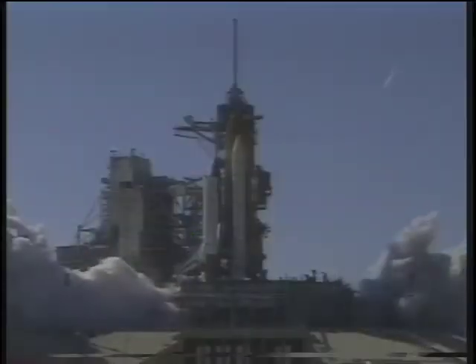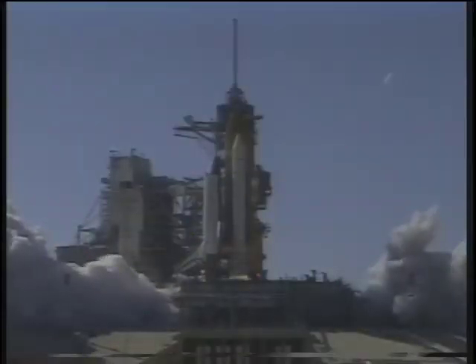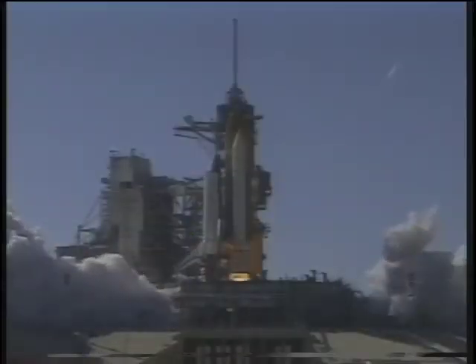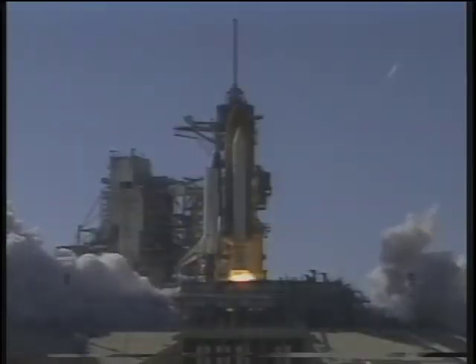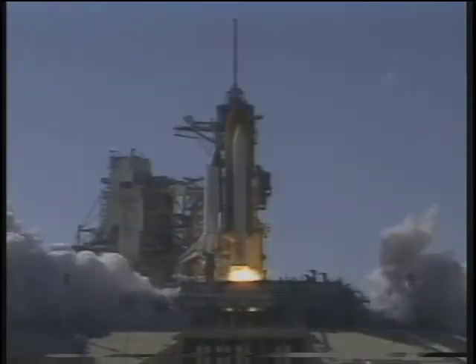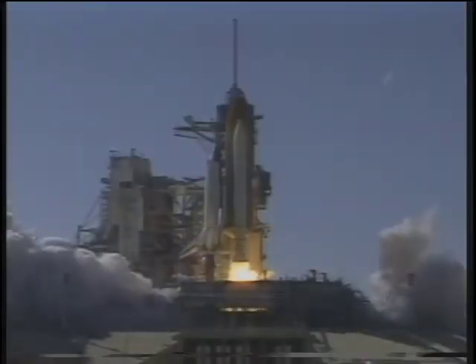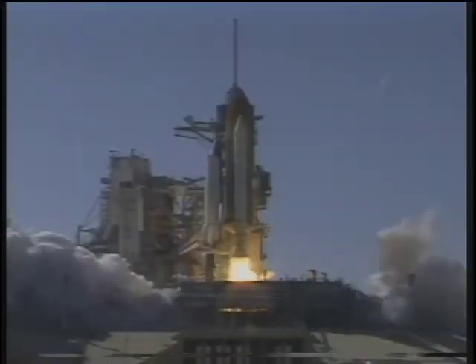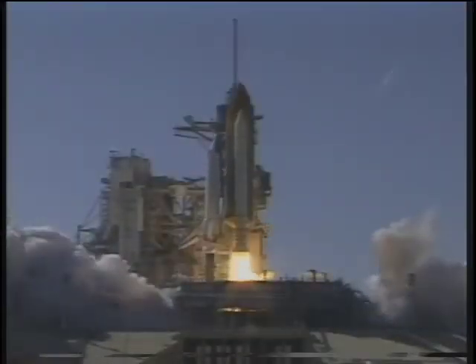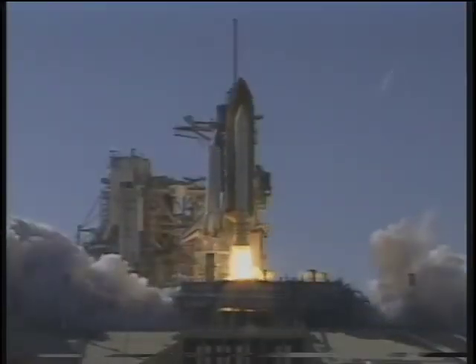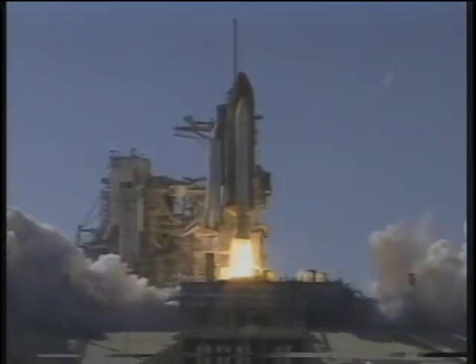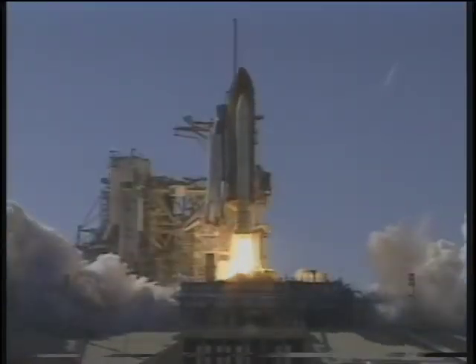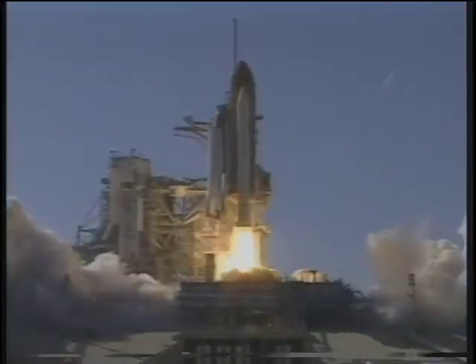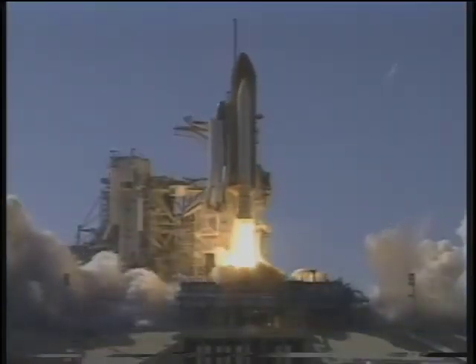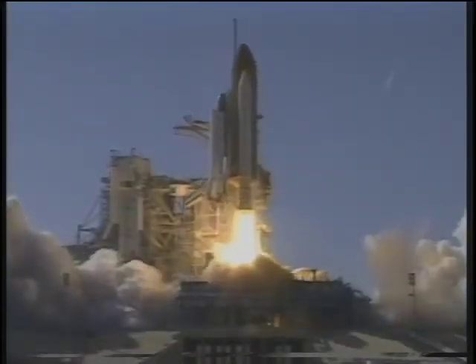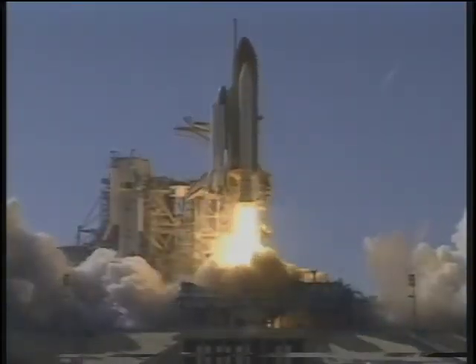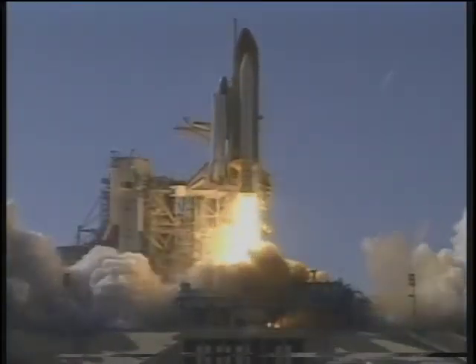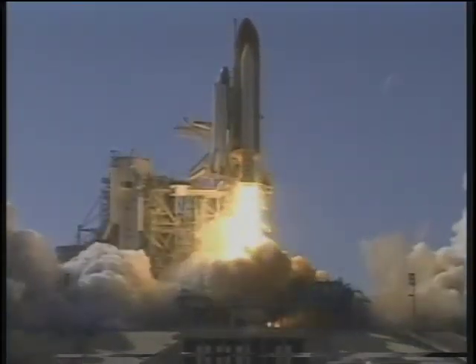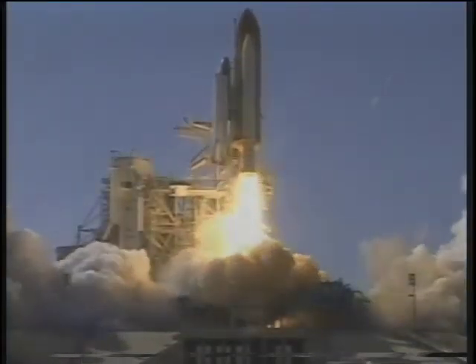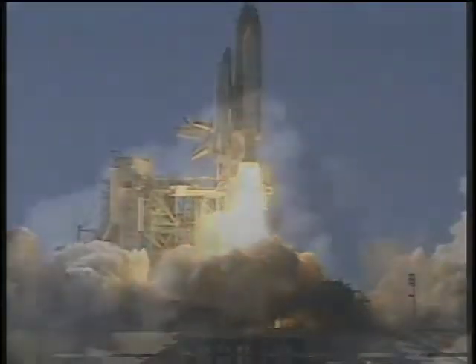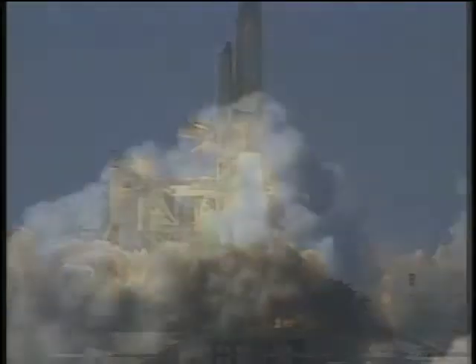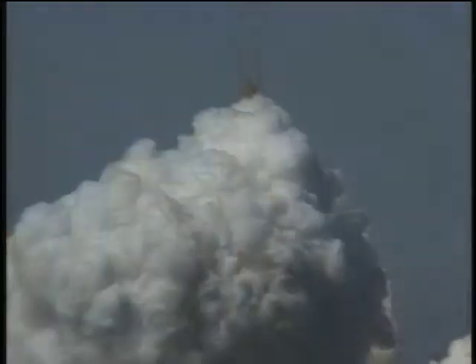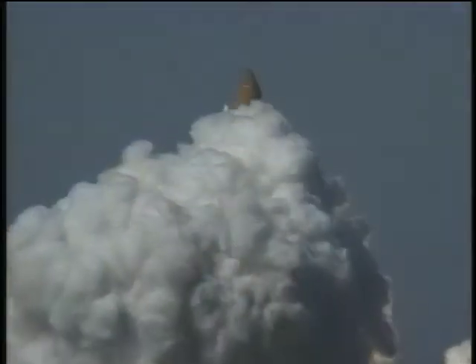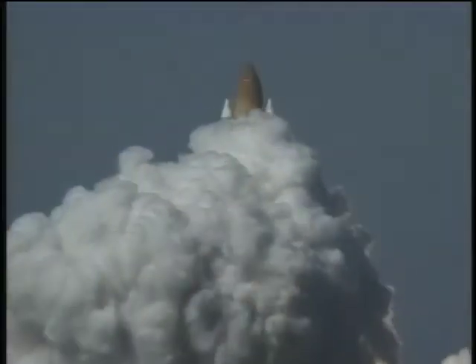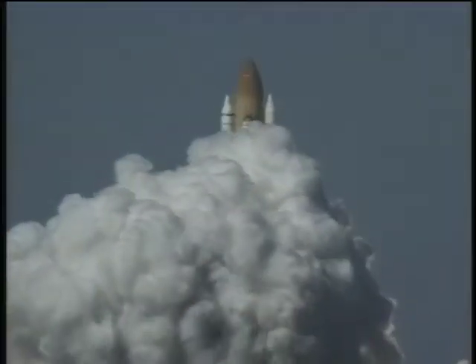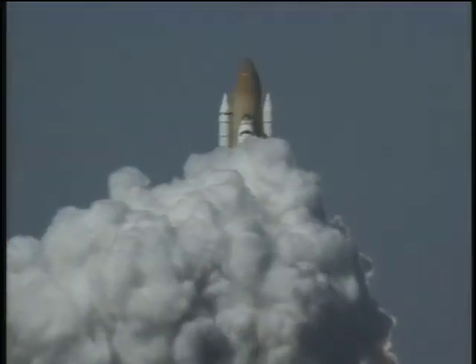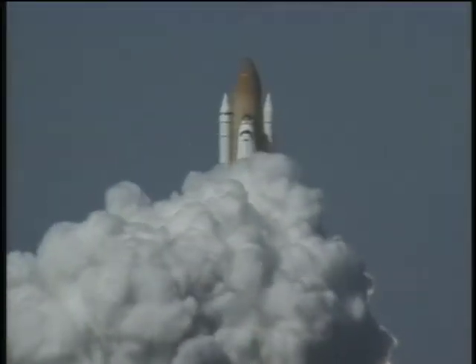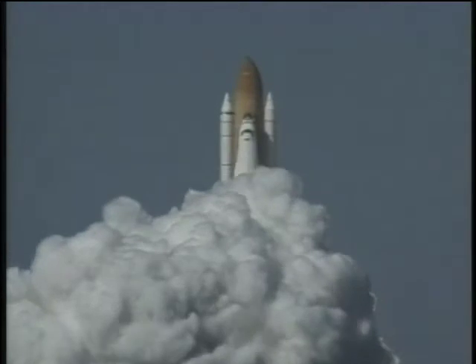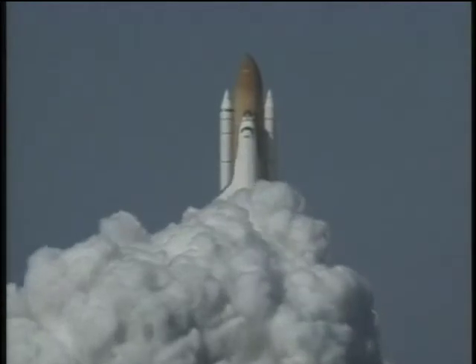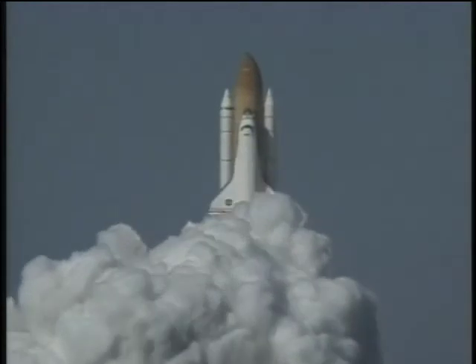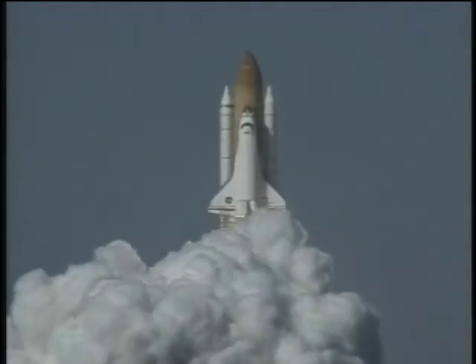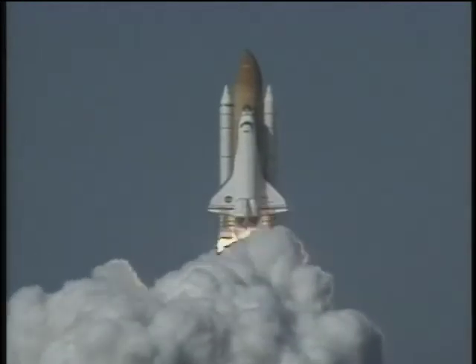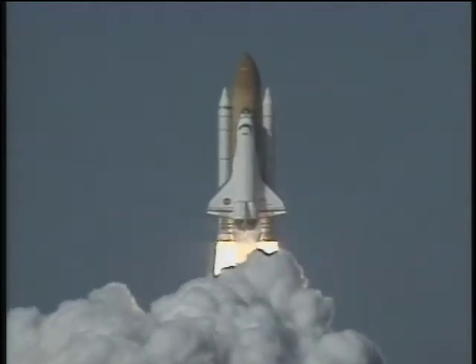Booster ignition and lift off of Discovery with a crew of six astronaut heroes. All right, let's go! Go!